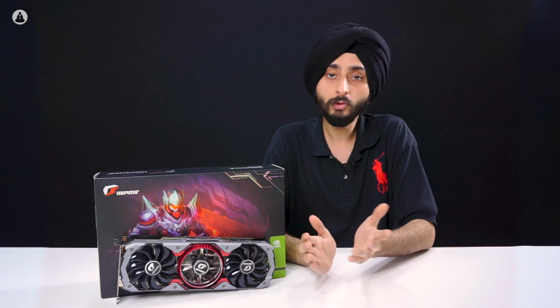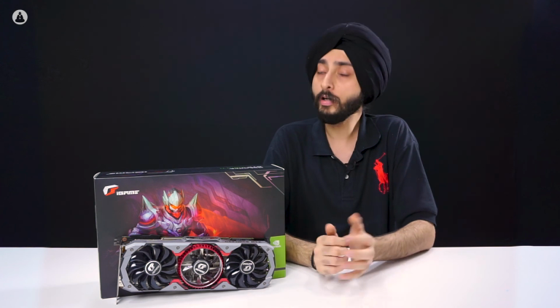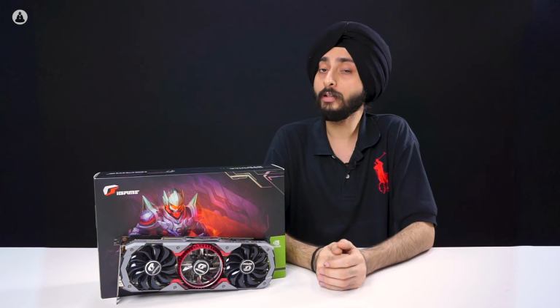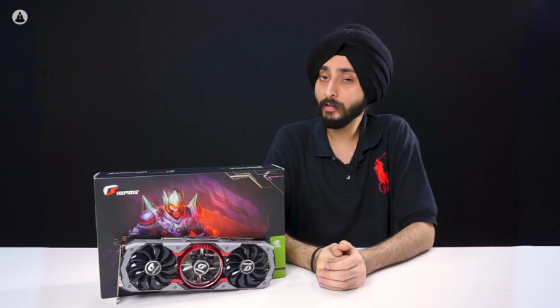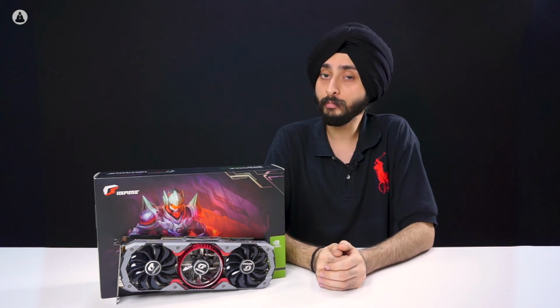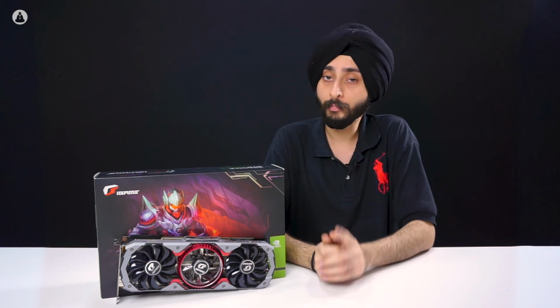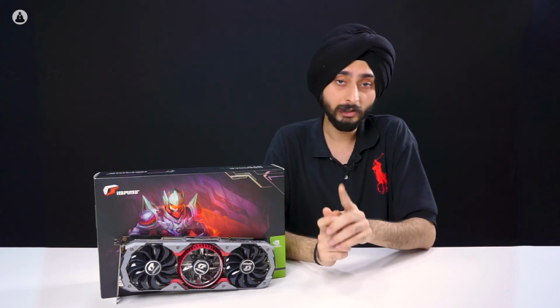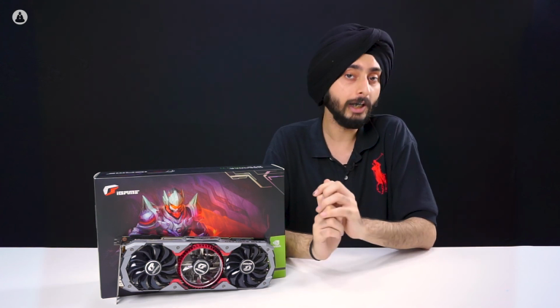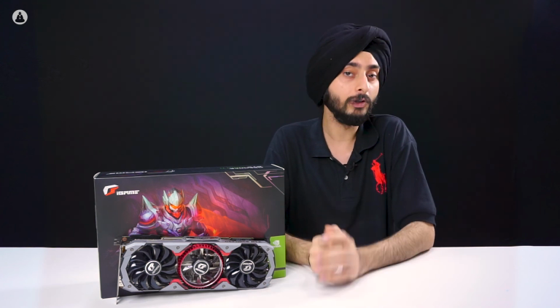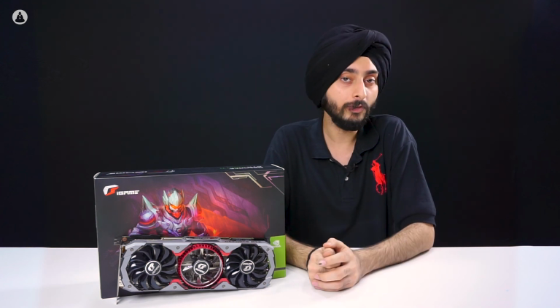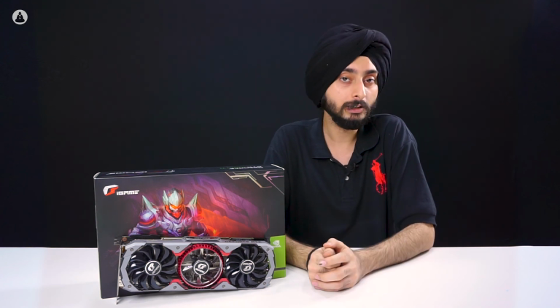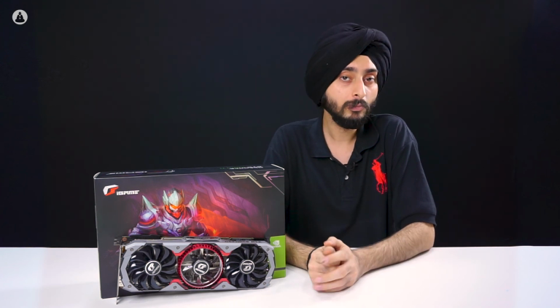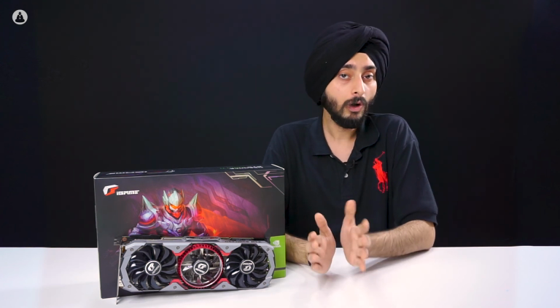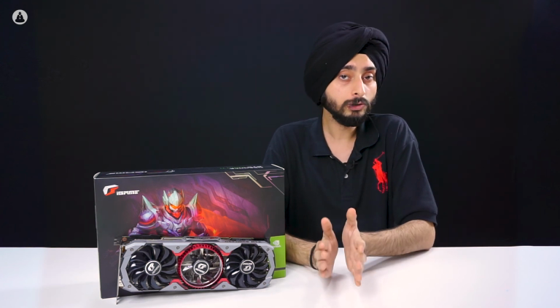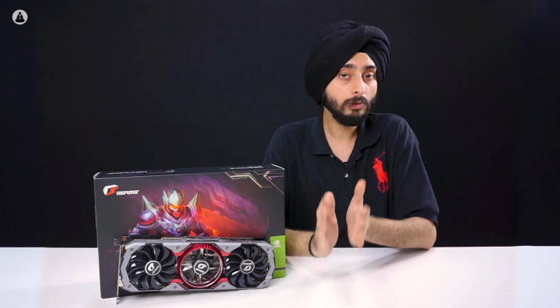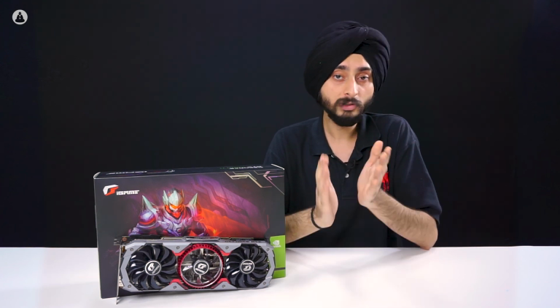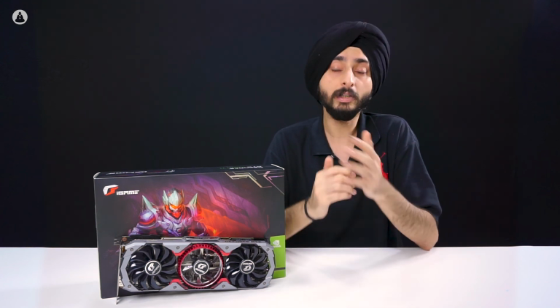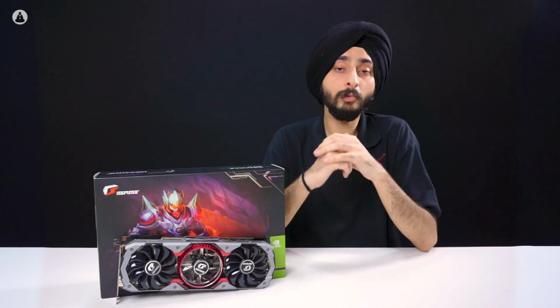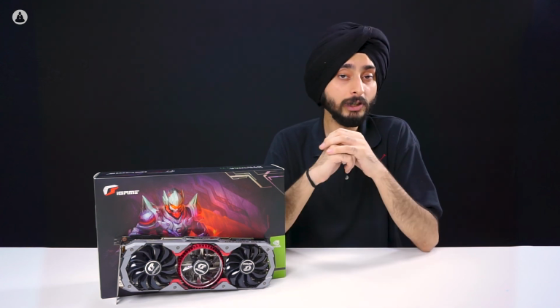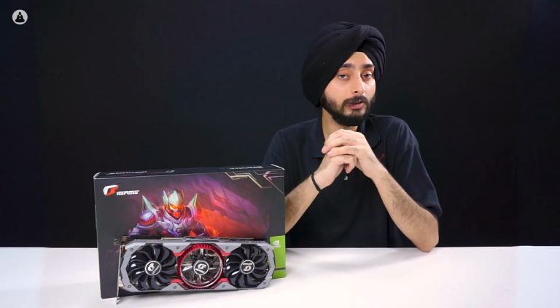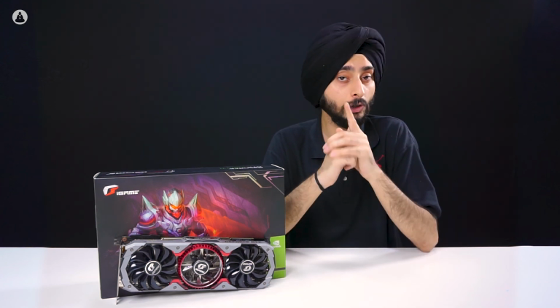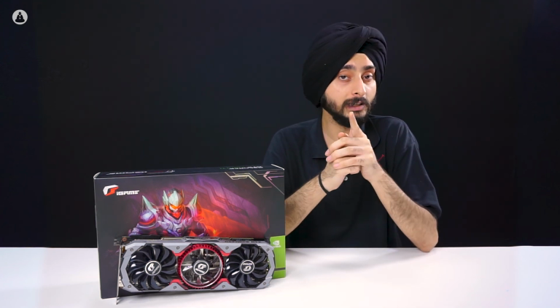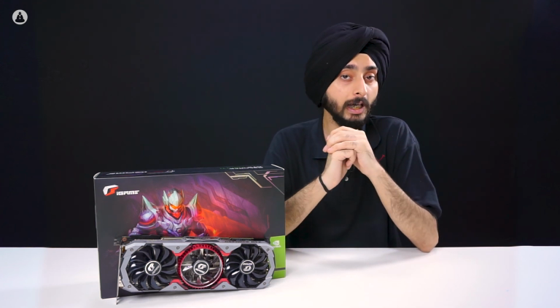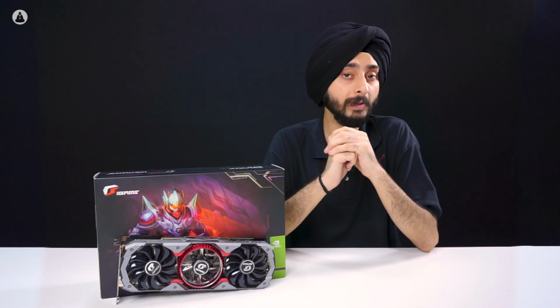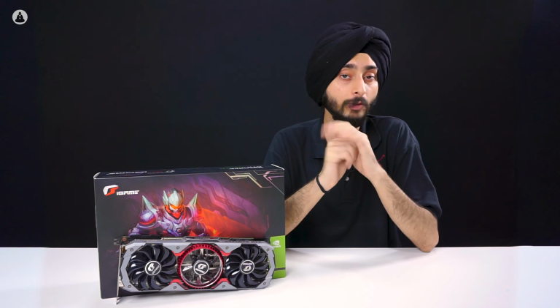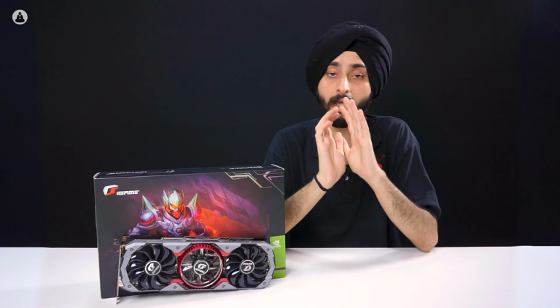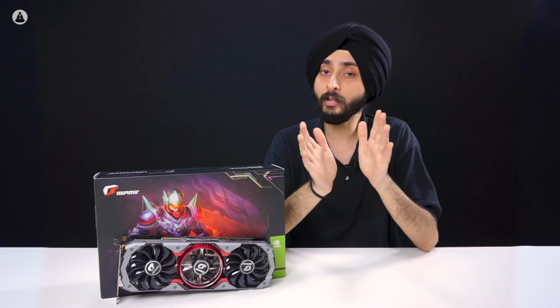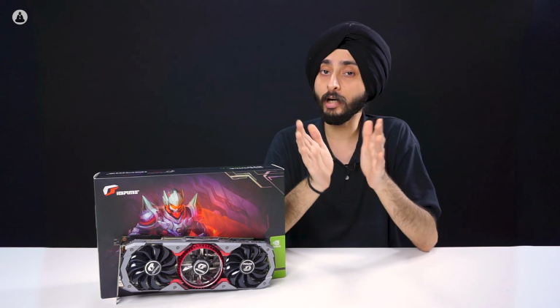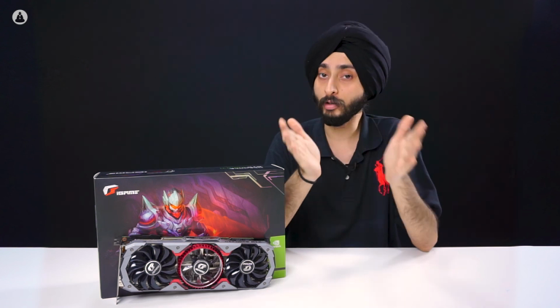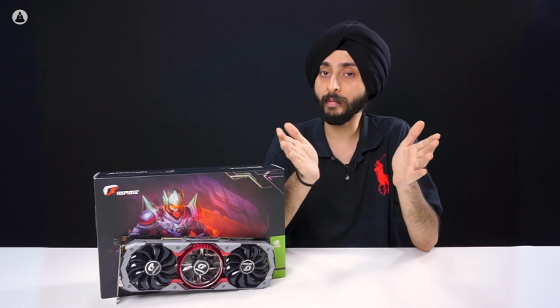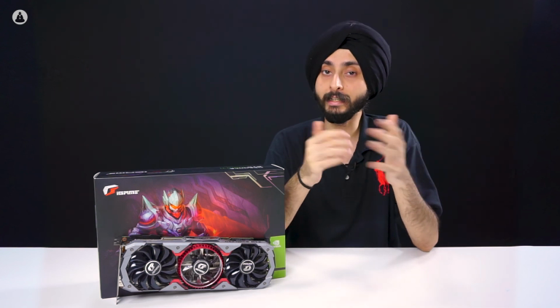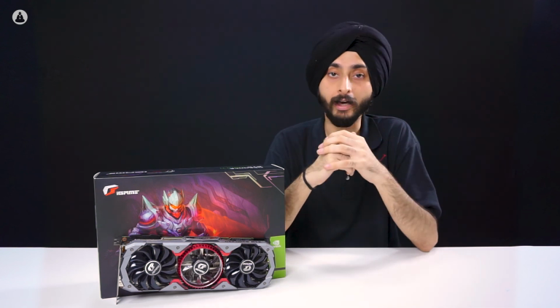If you liked this video, don't forget to leave a thumbs up and share it with your friends. Also, subscribe to this channel so you can stay updated with everything about gaming and tech.